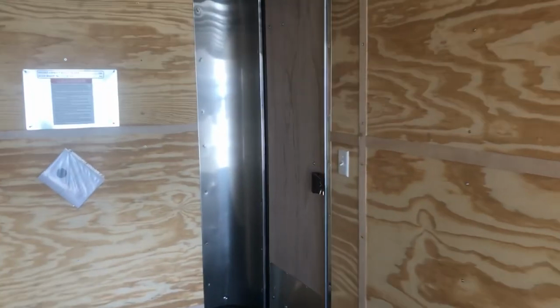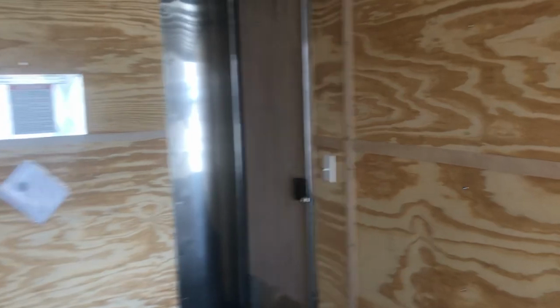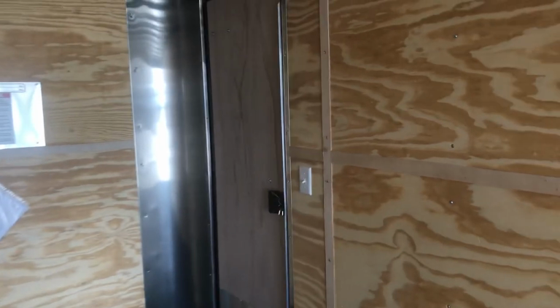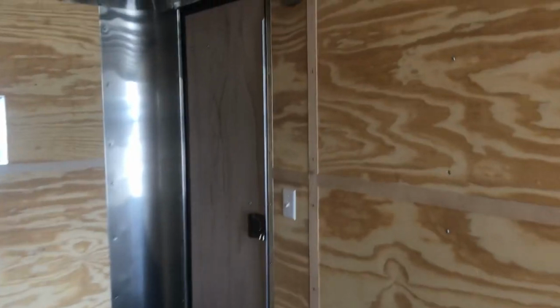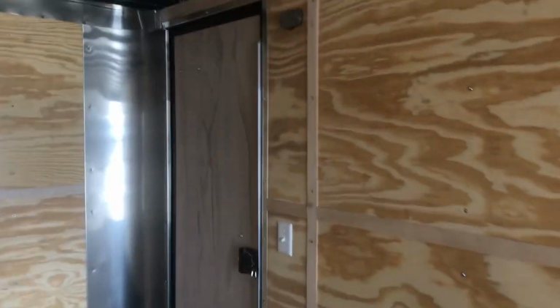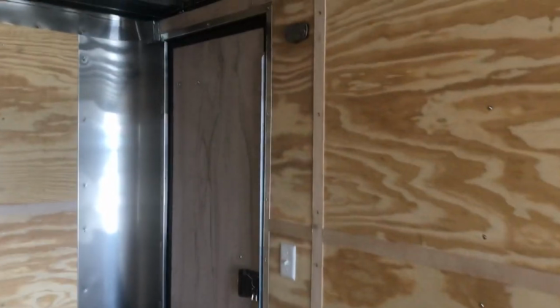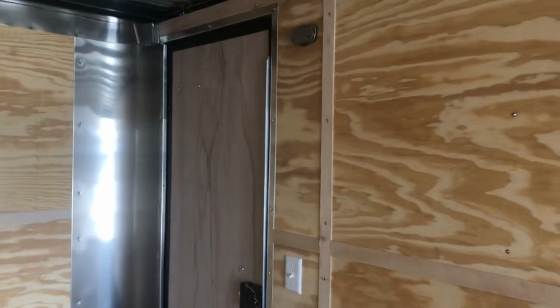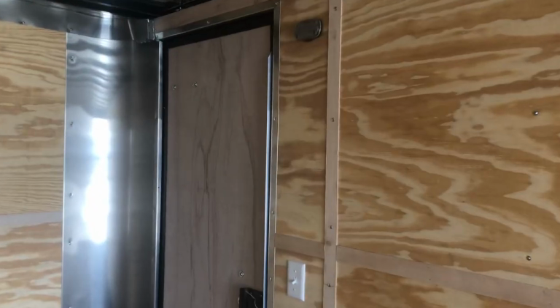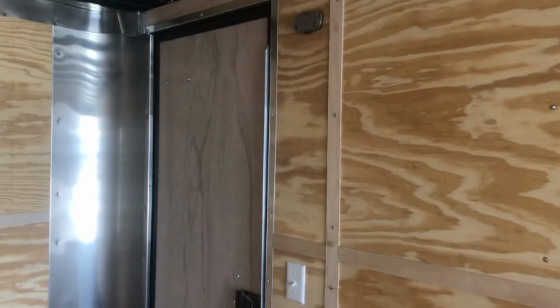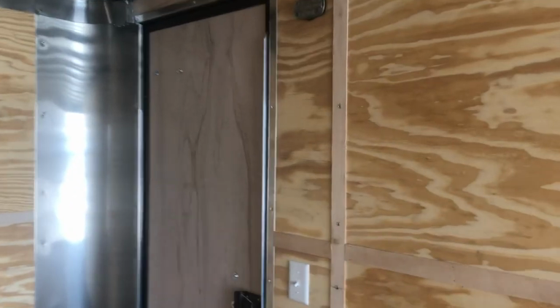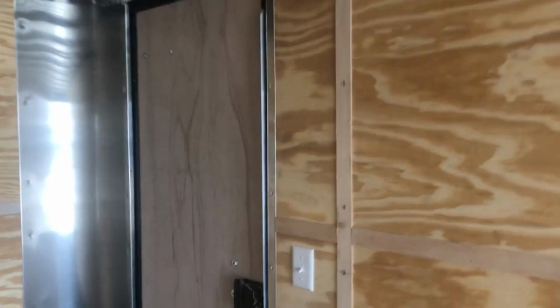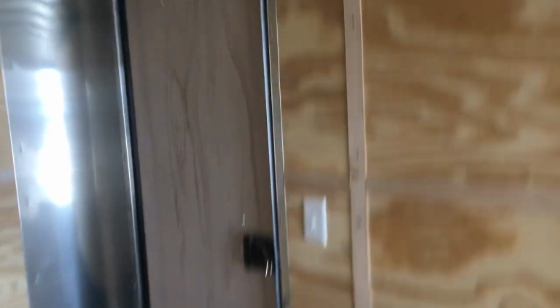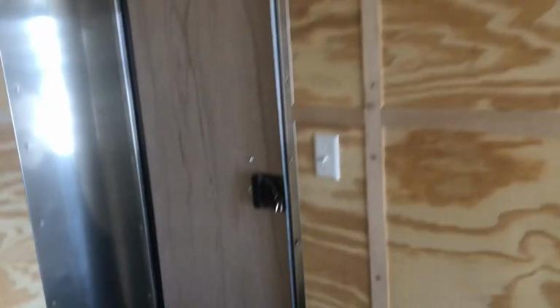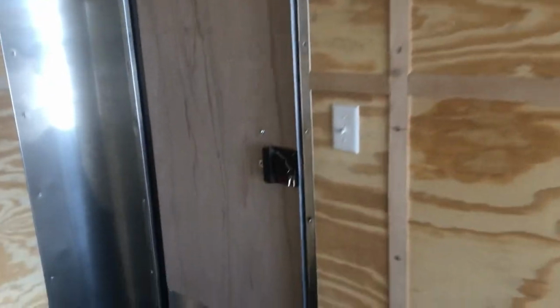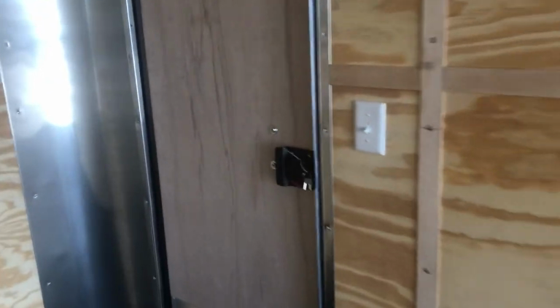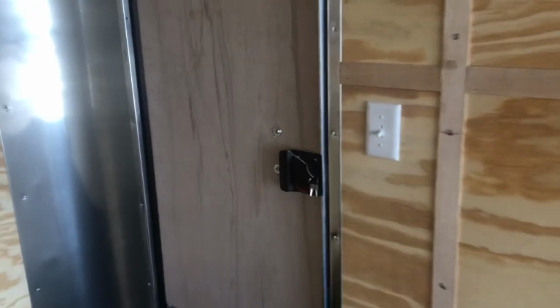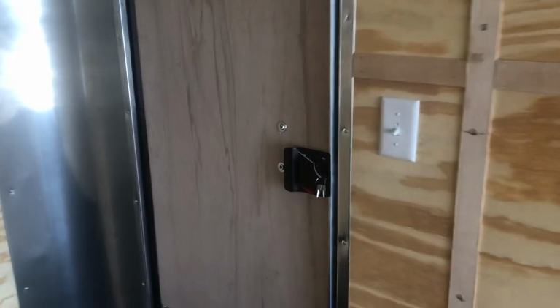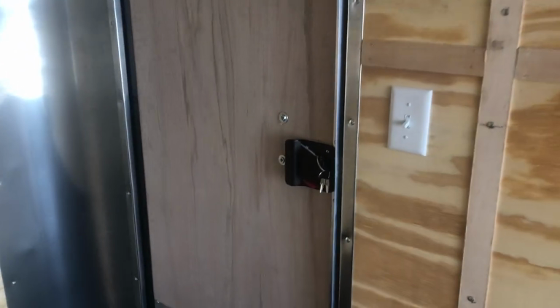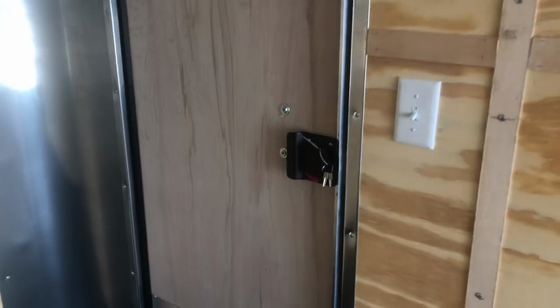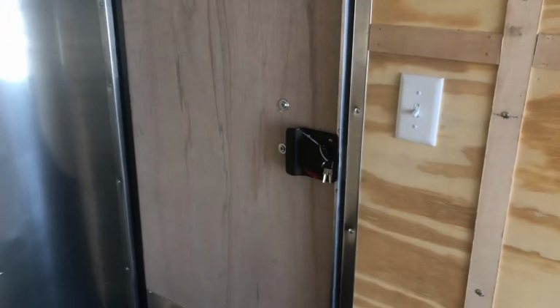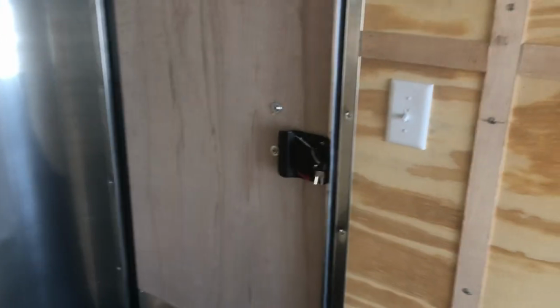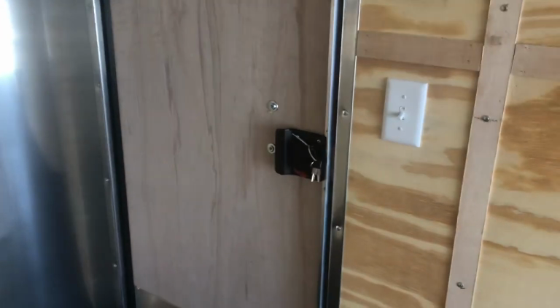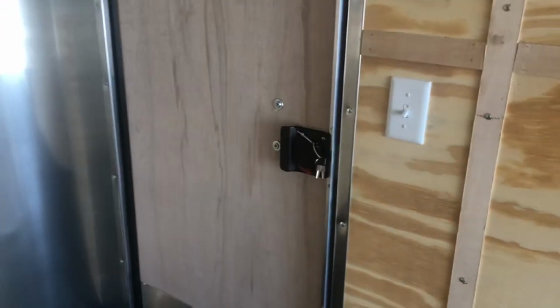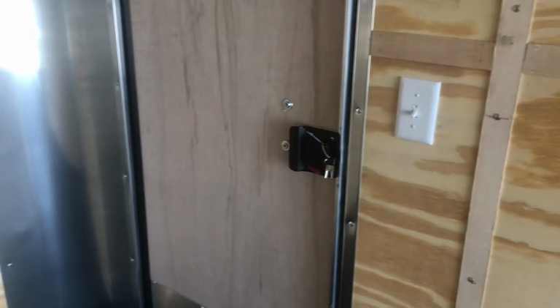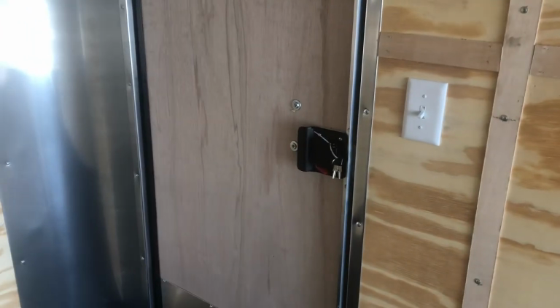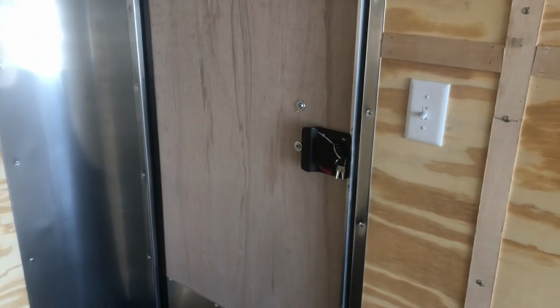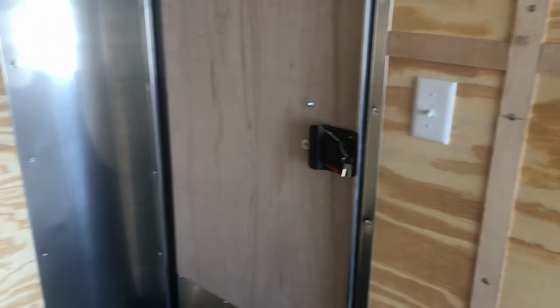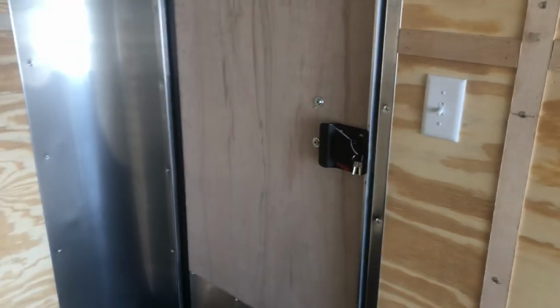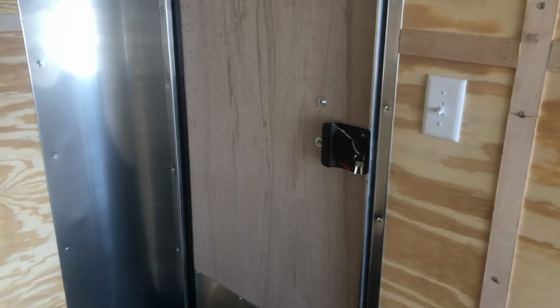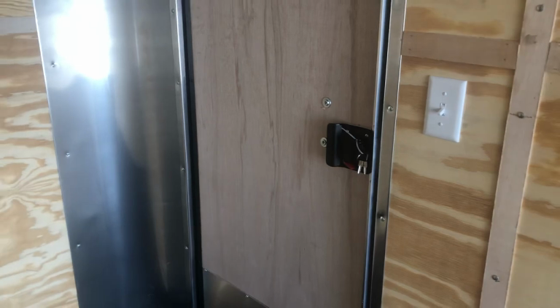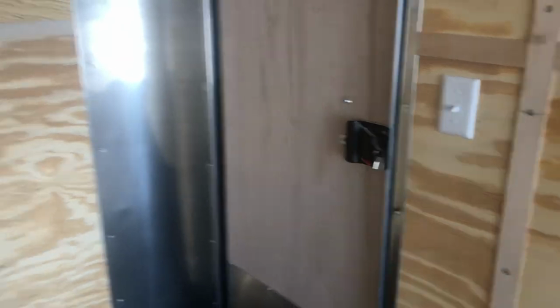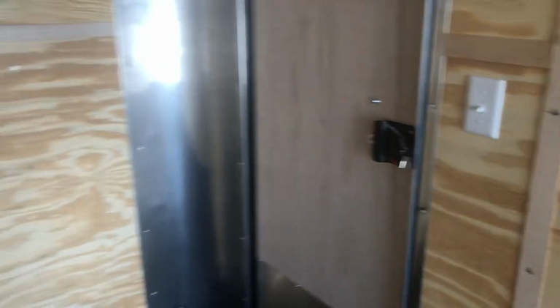Light switch right here for your two puck lights. The backside of the RV lock gives you a lock, a latch, and a set of keys.